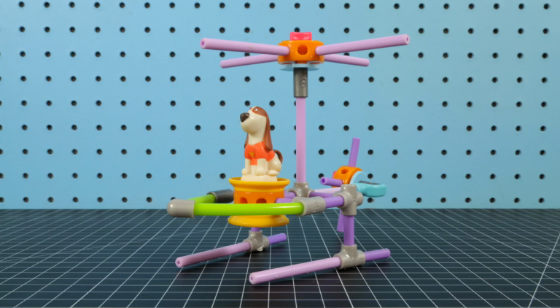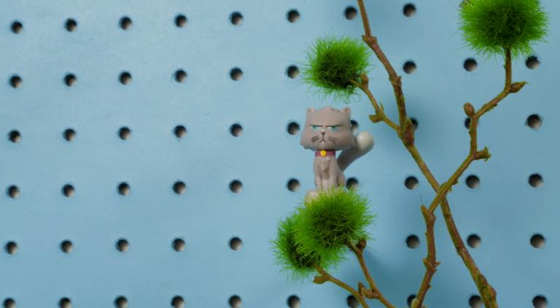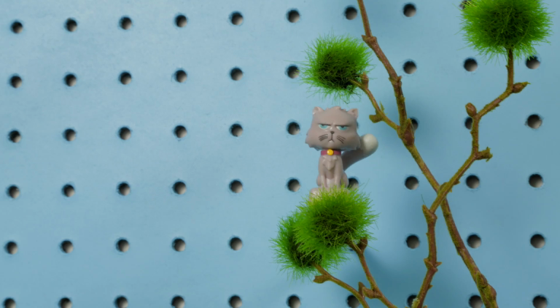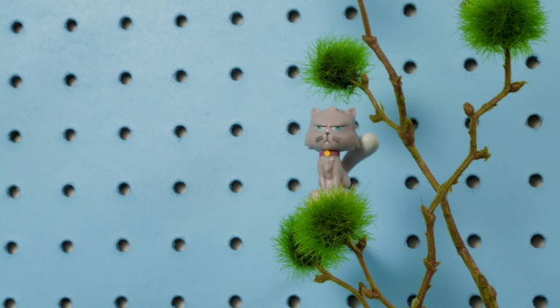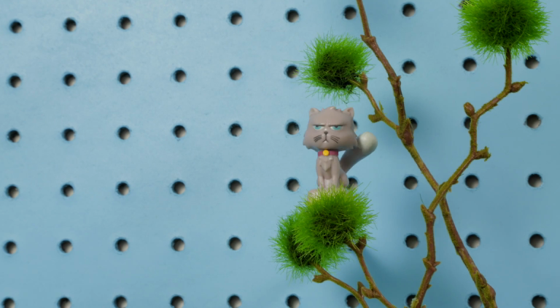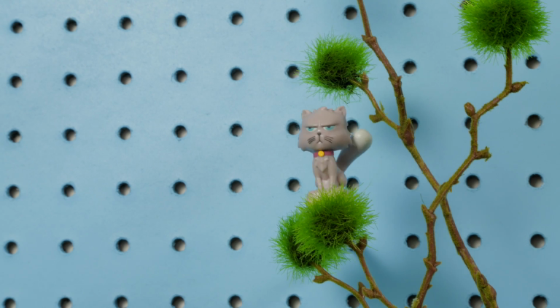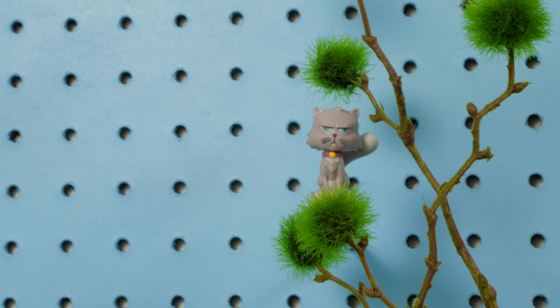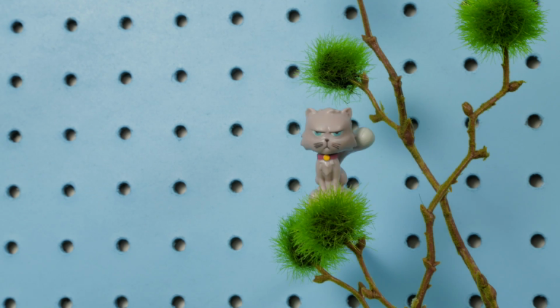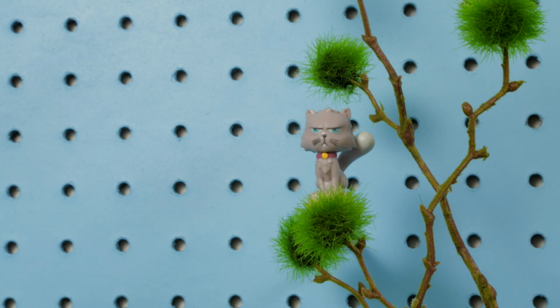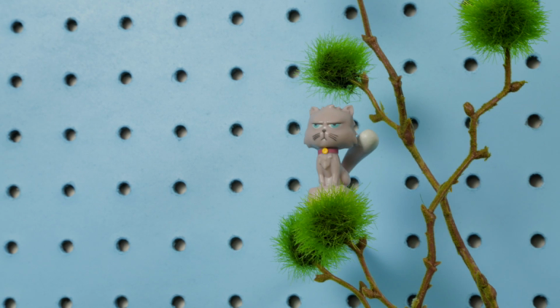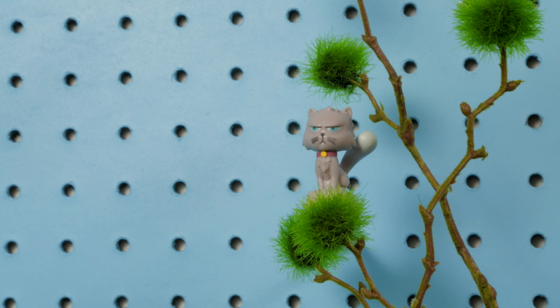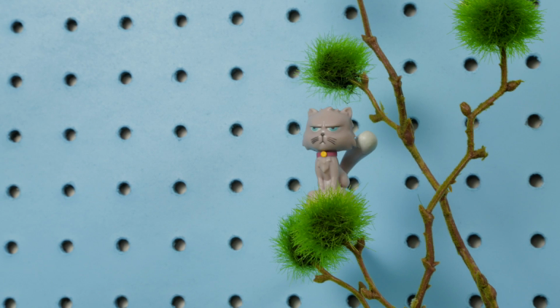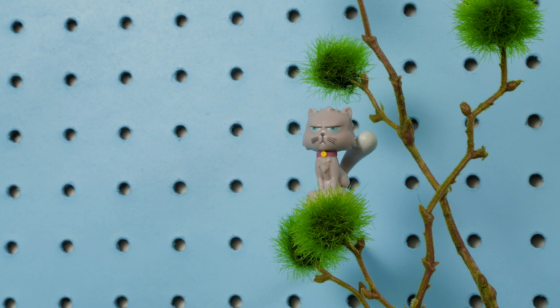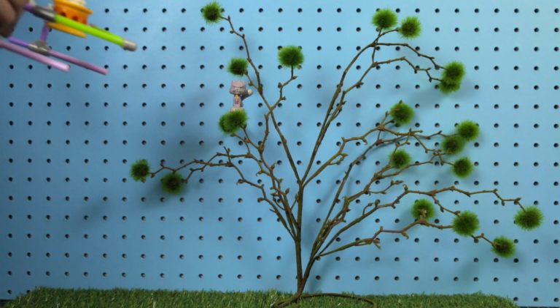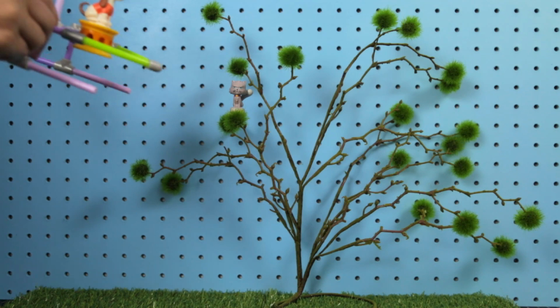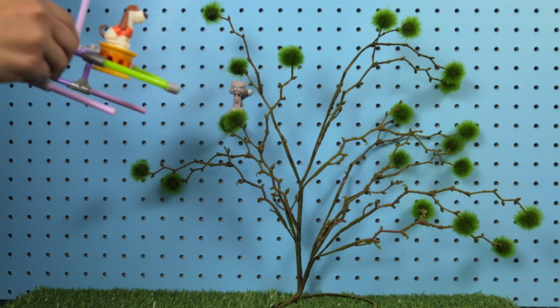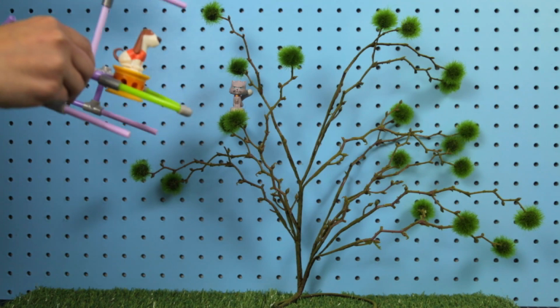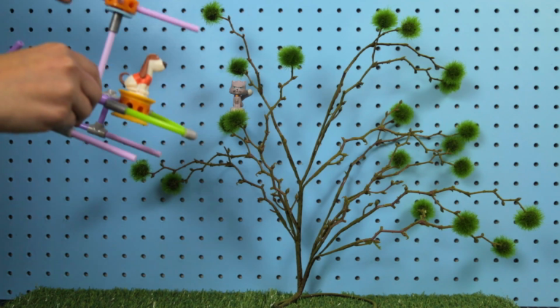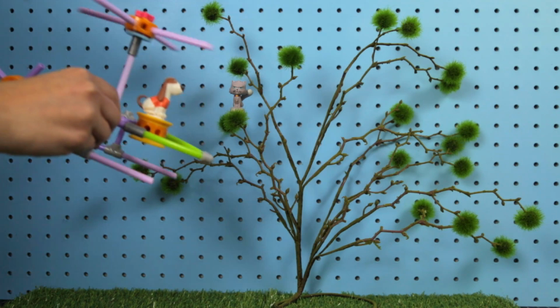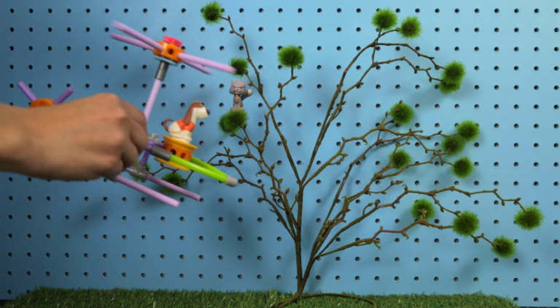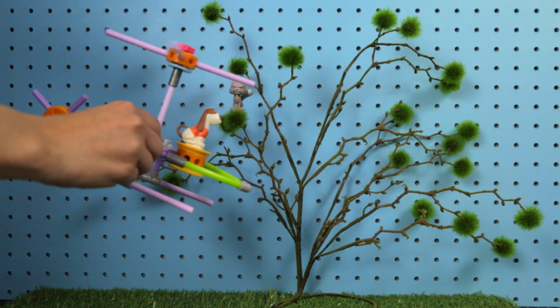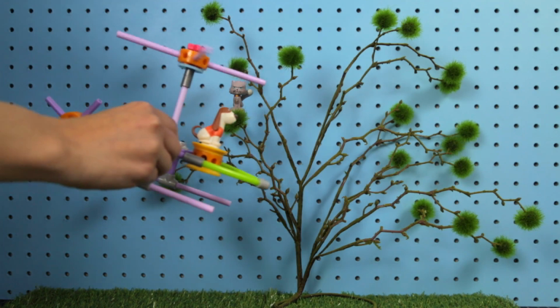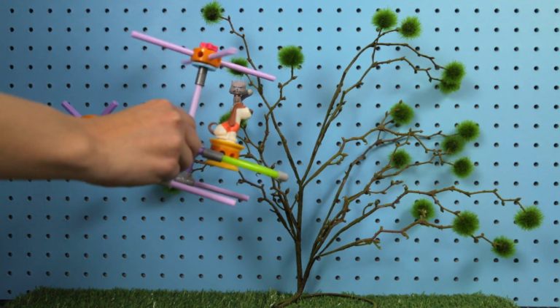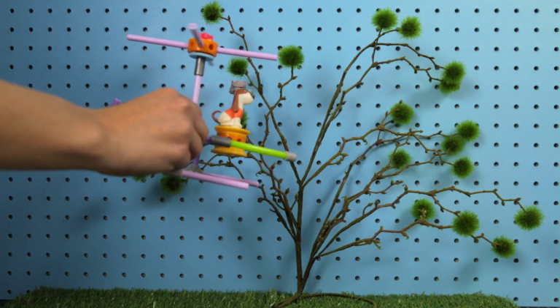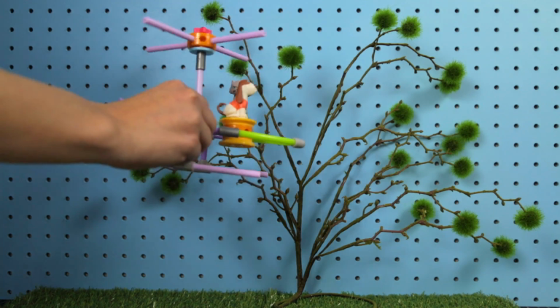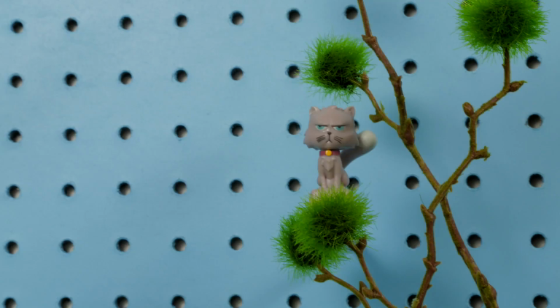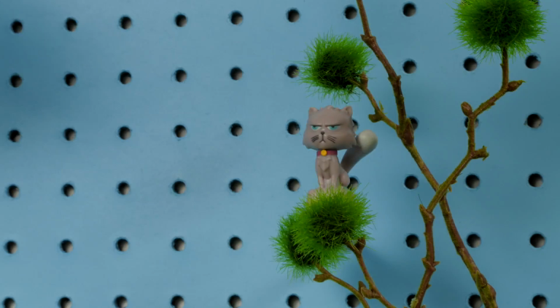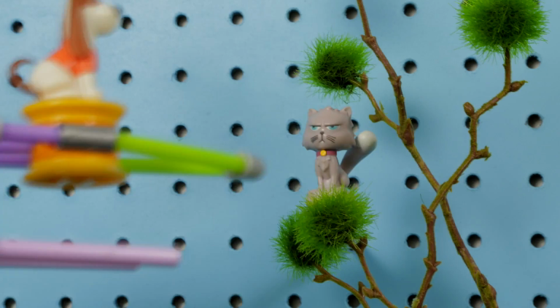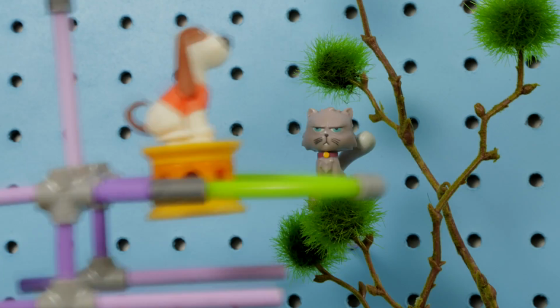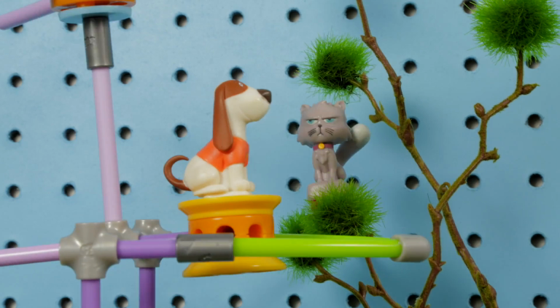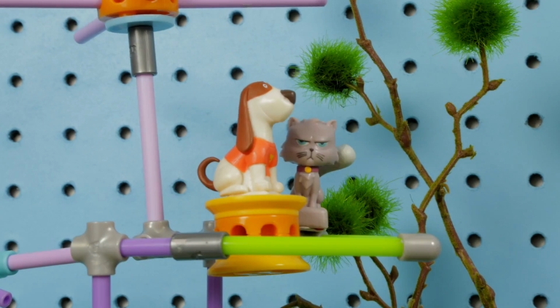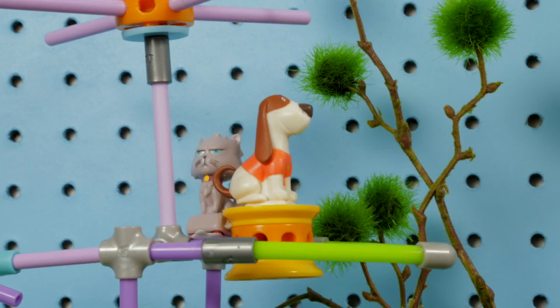Benjamin Cranklin is stuck in a tree again. Sit tight, Benjamin. Get to the chopper!